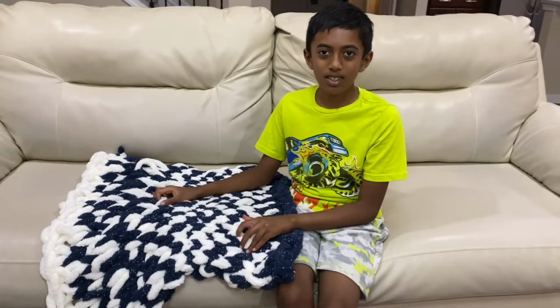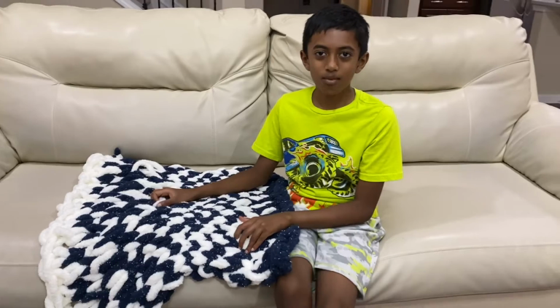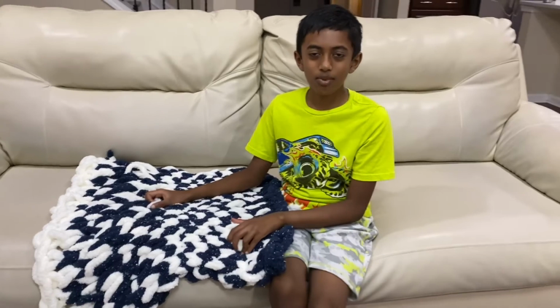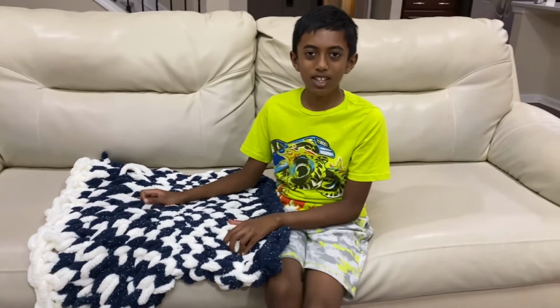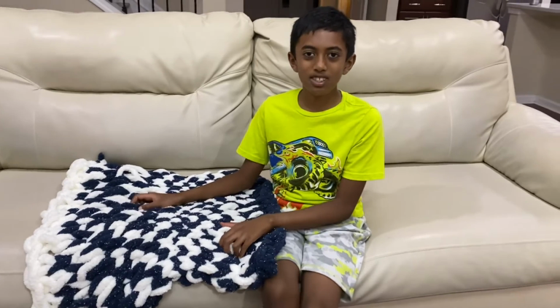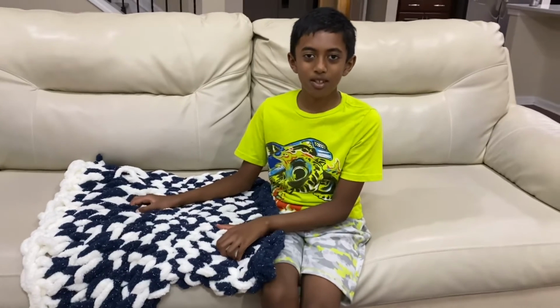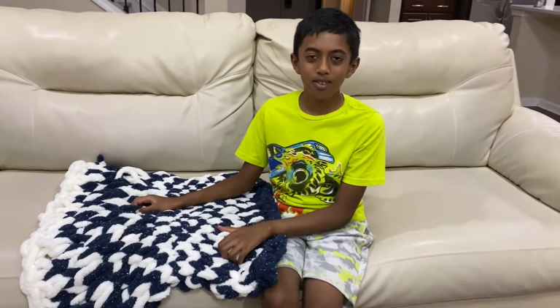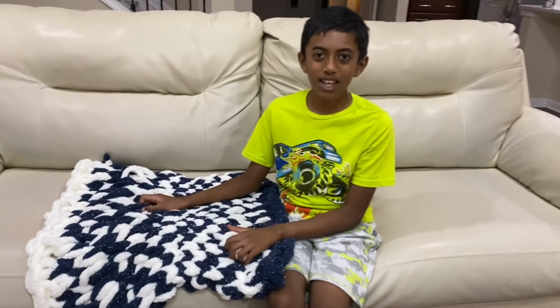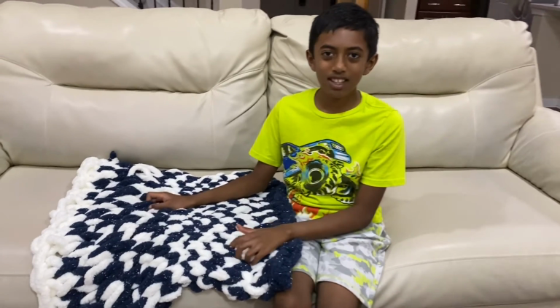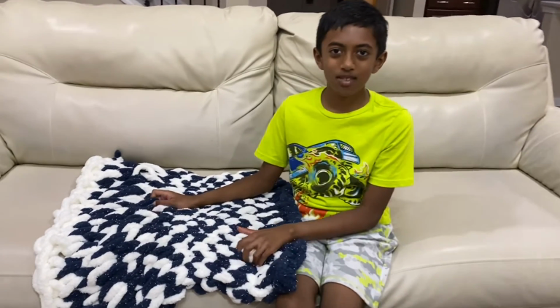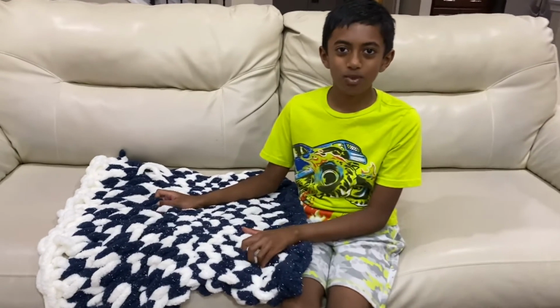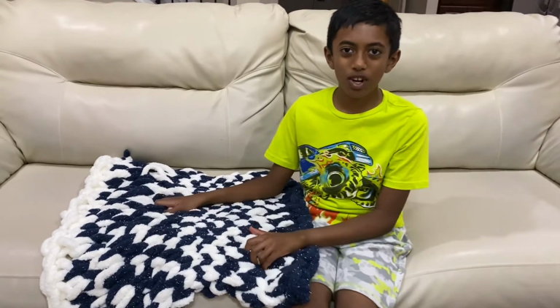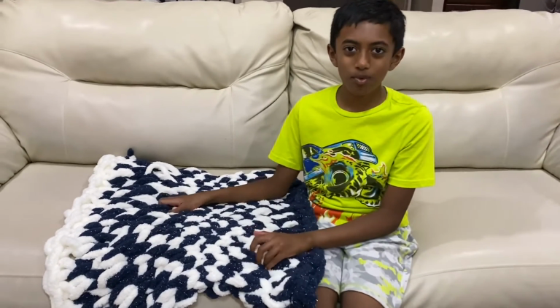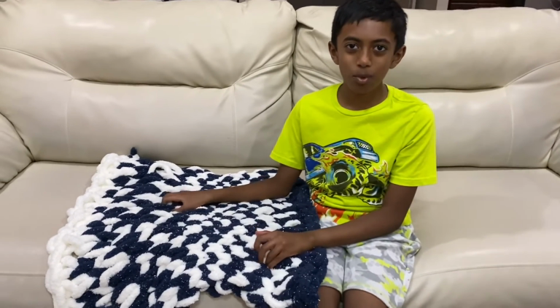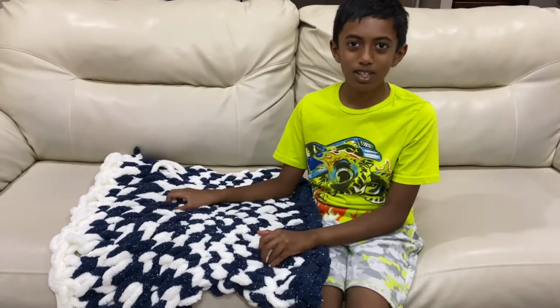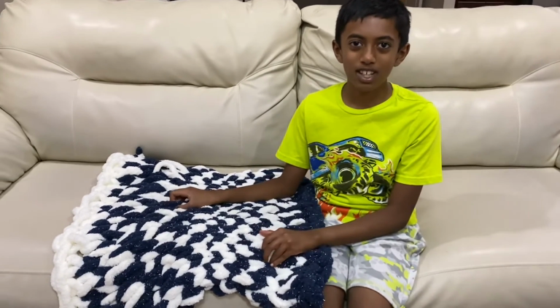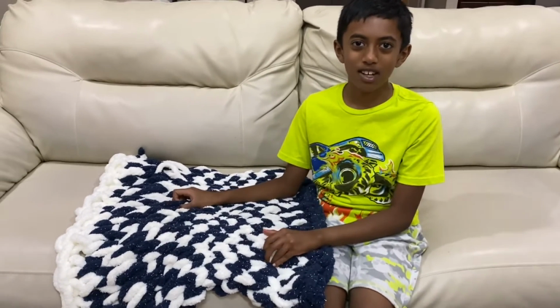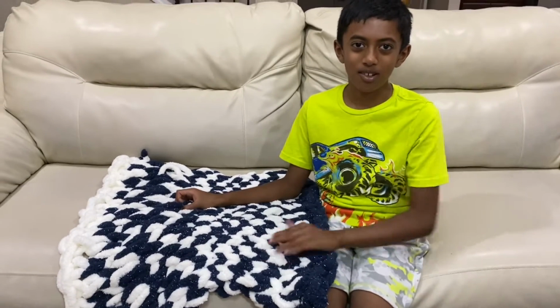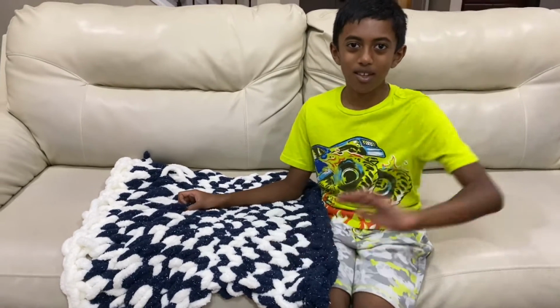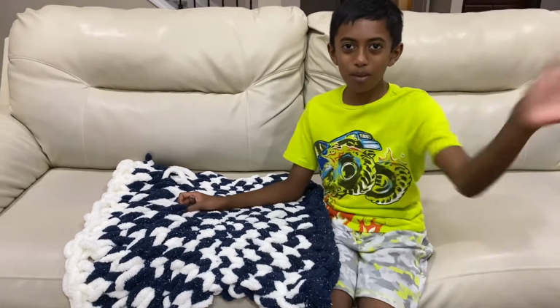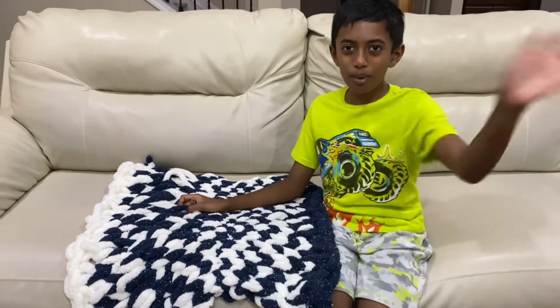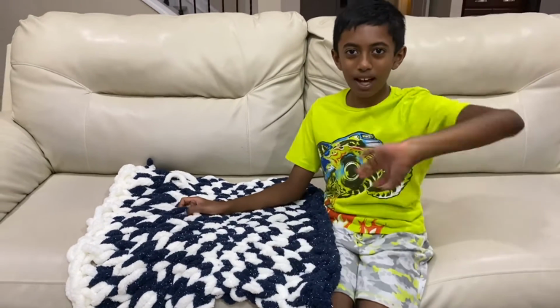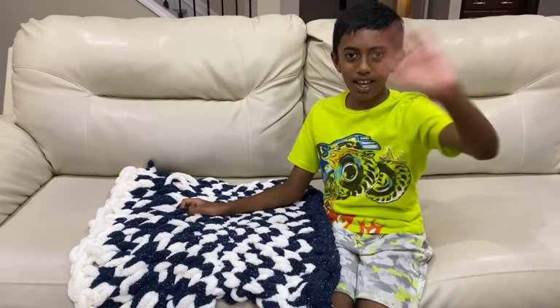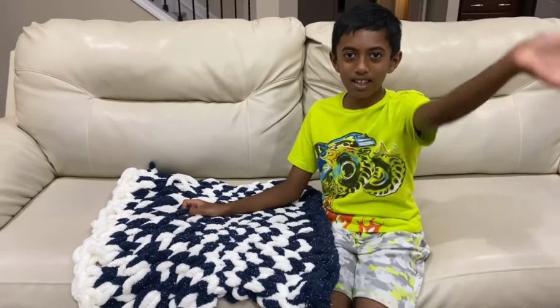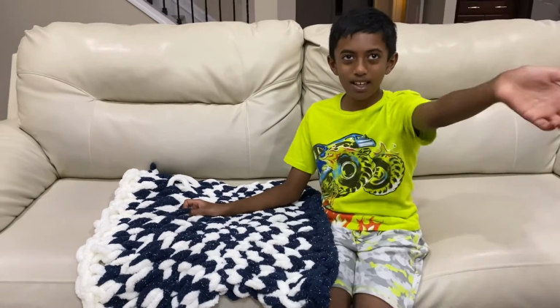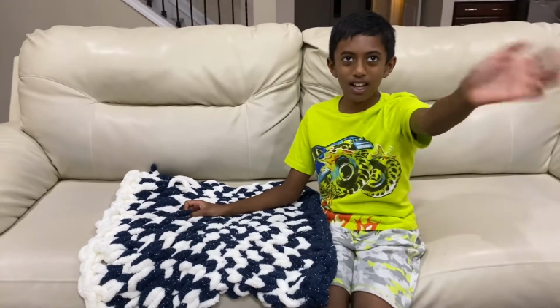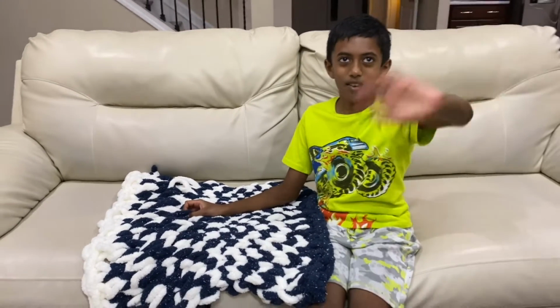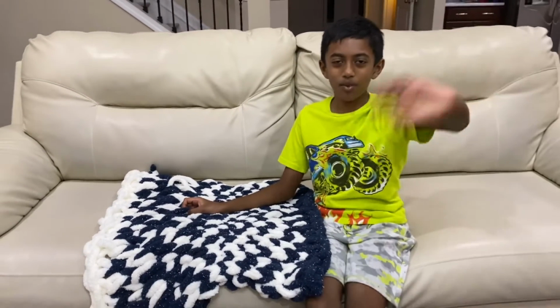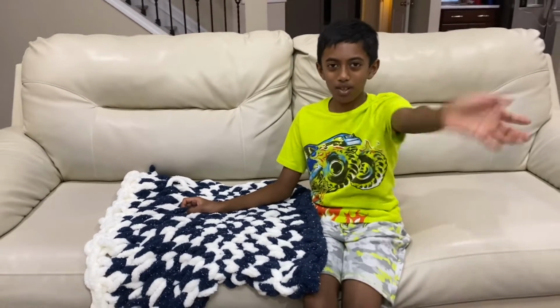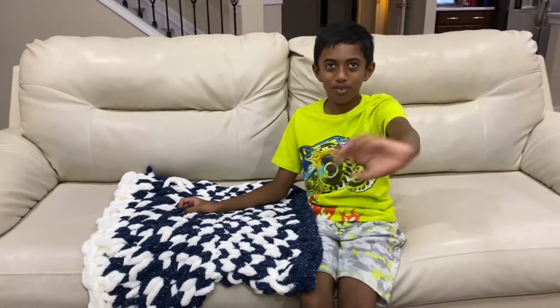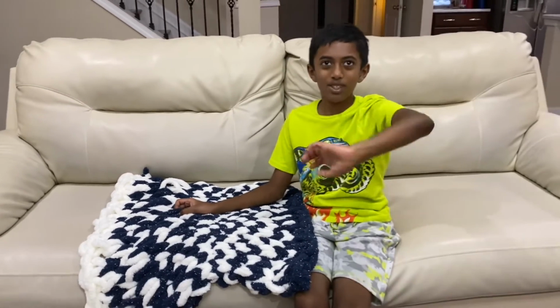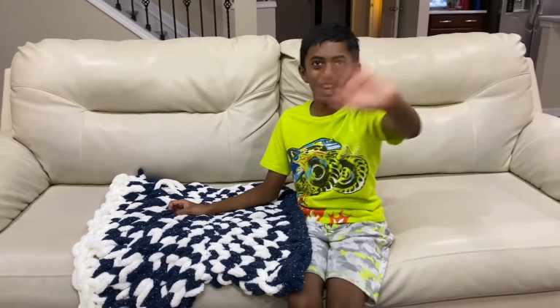Please like and subscribe to my channel. Bye! Have a wonderful day!